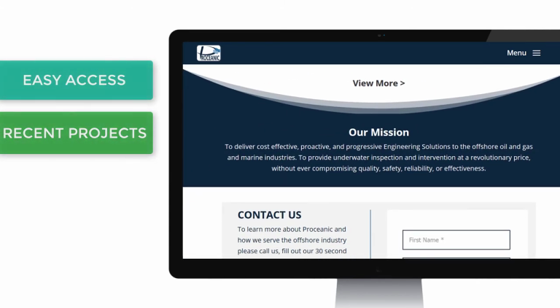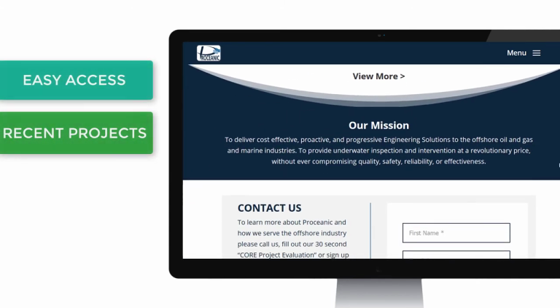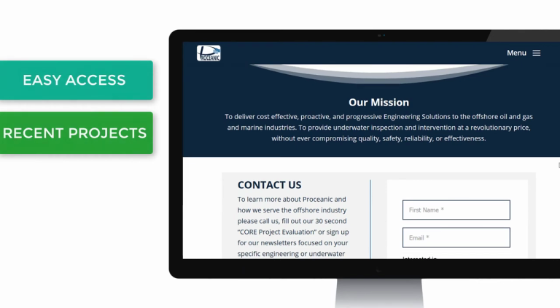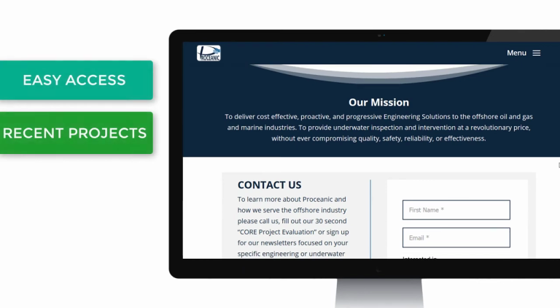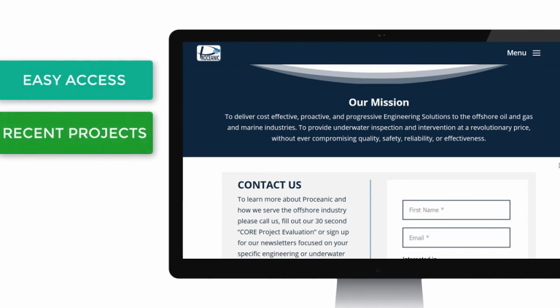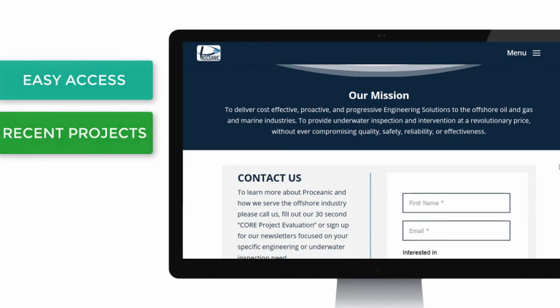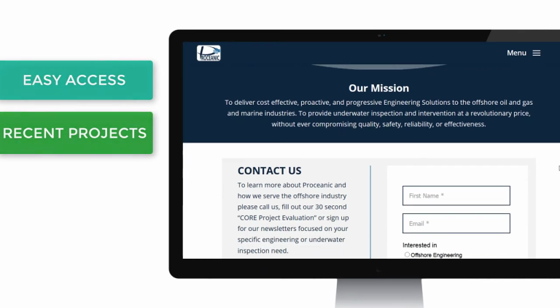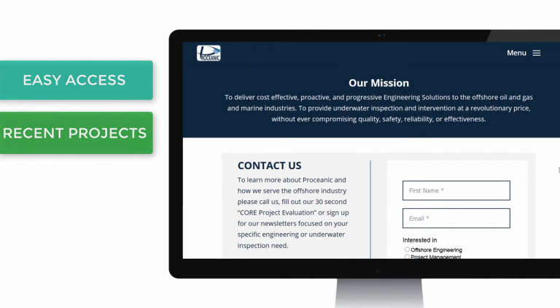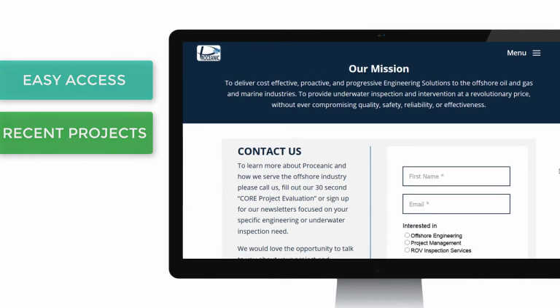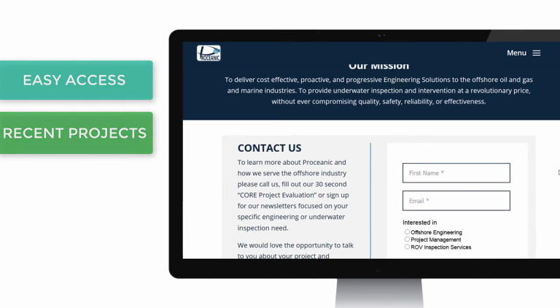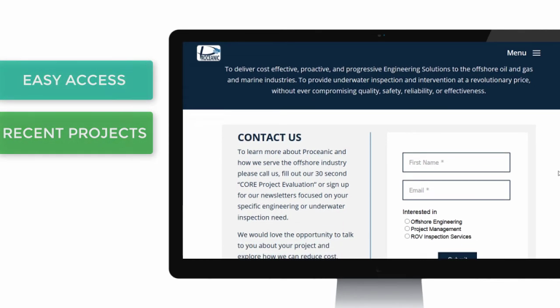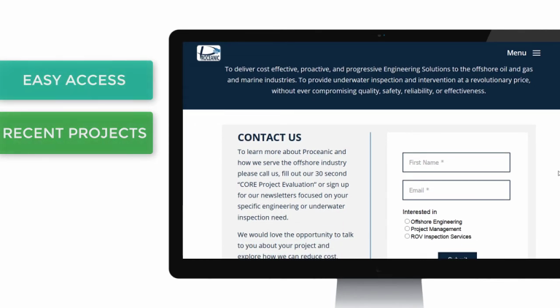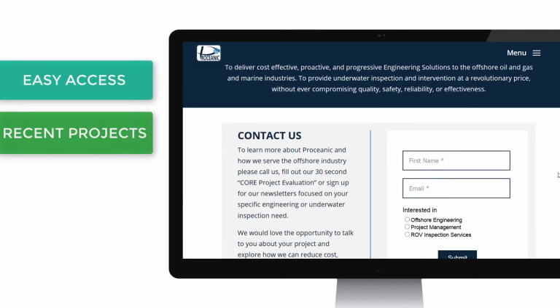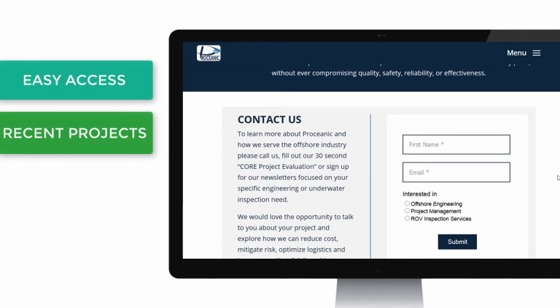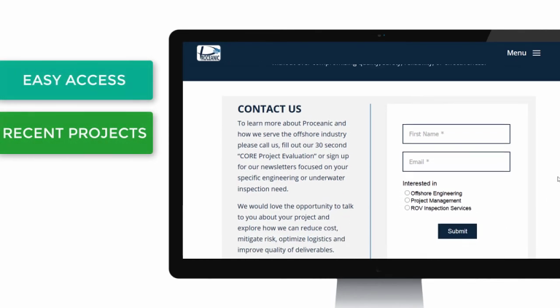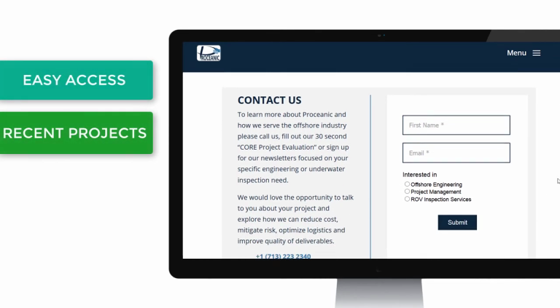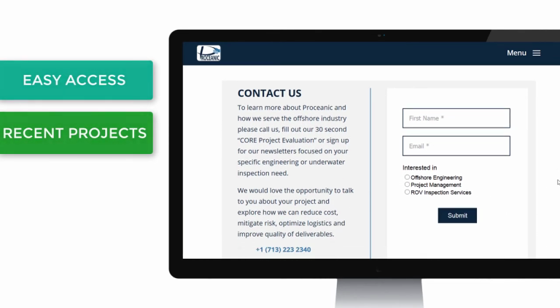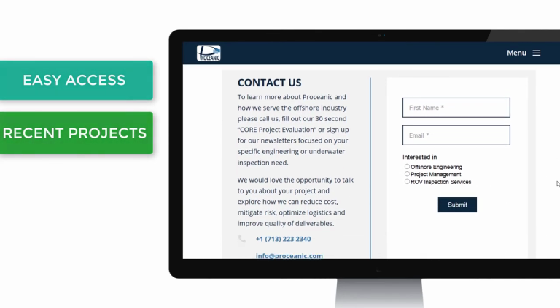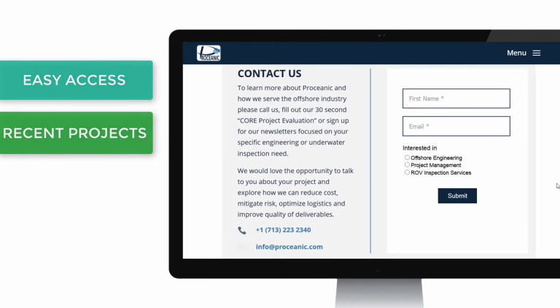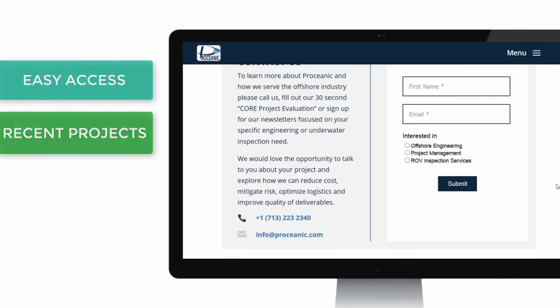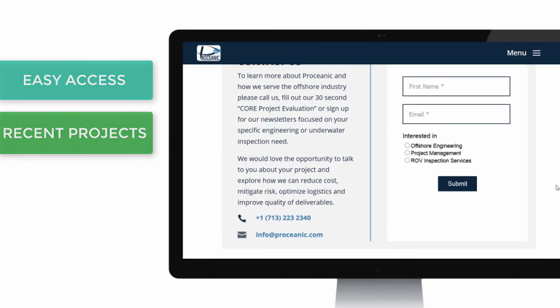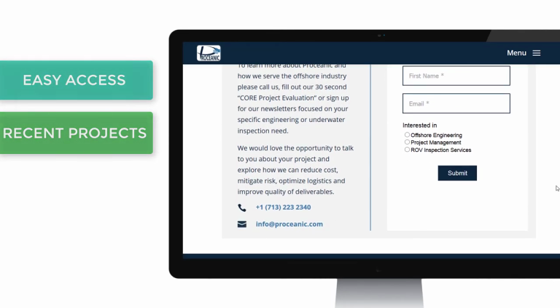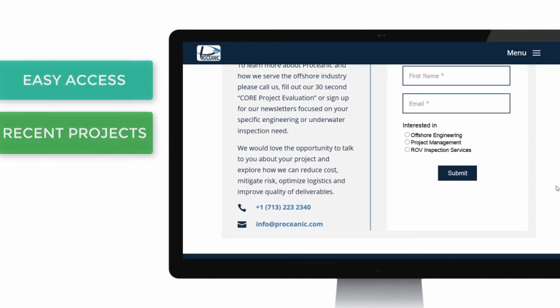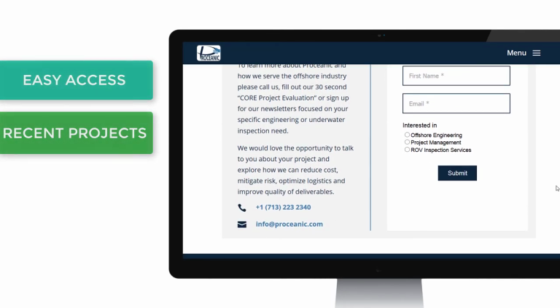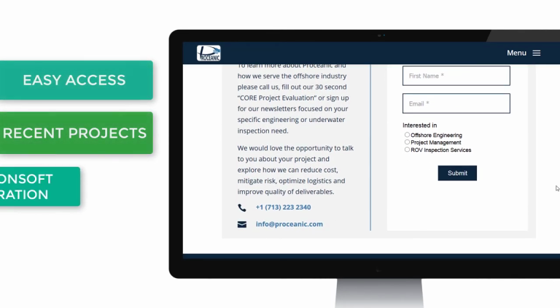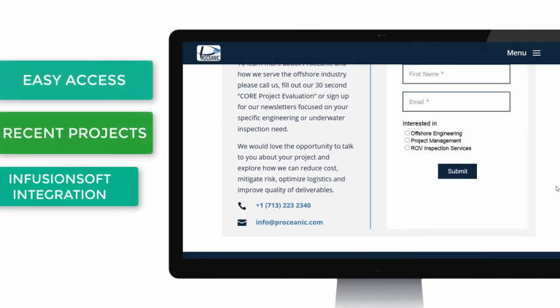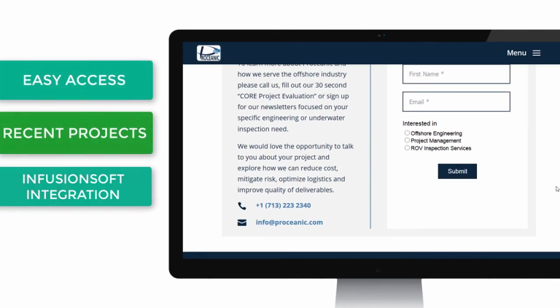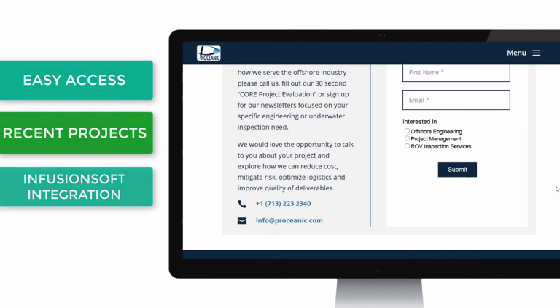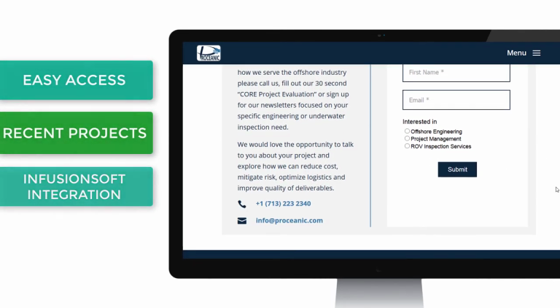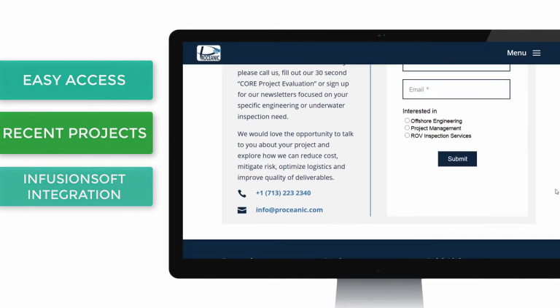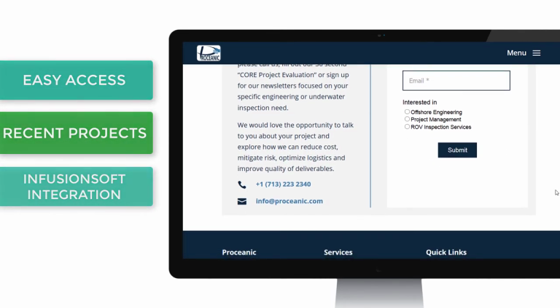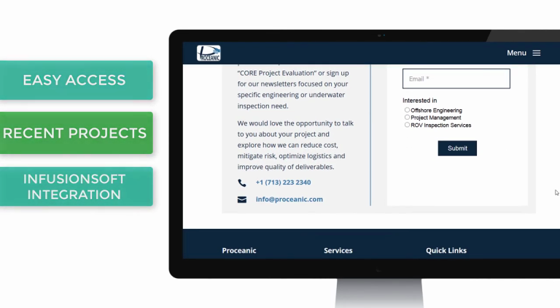We were also able to integrate their contact form with their Infusionsoft account.